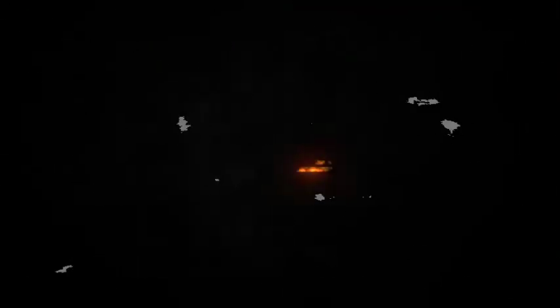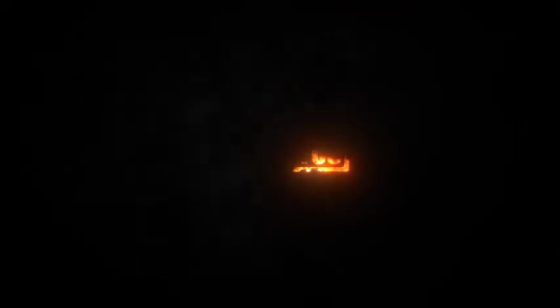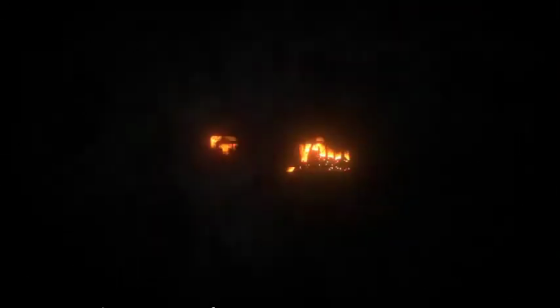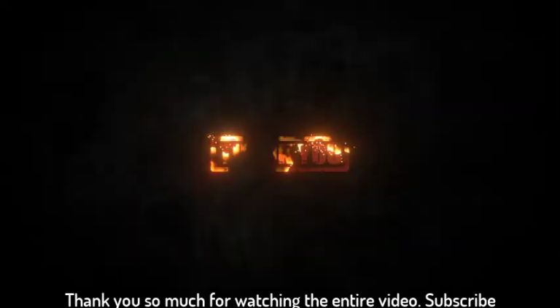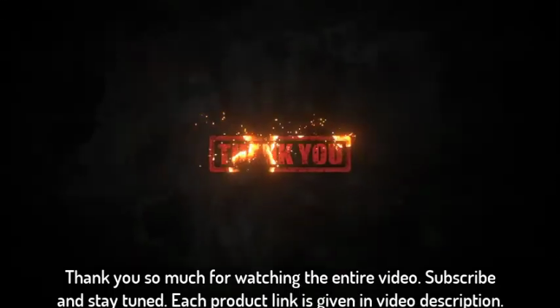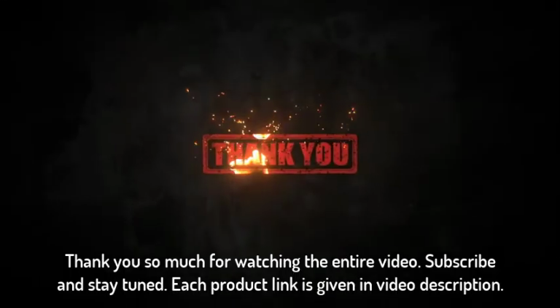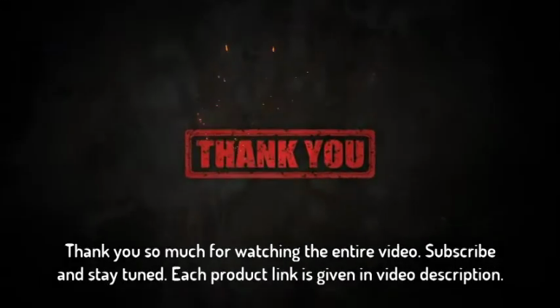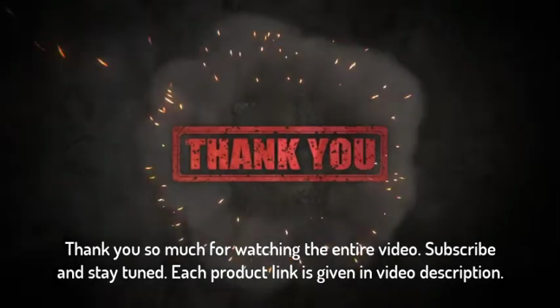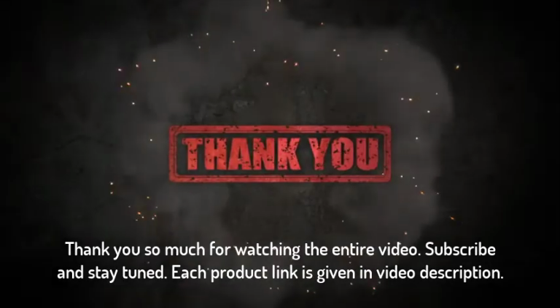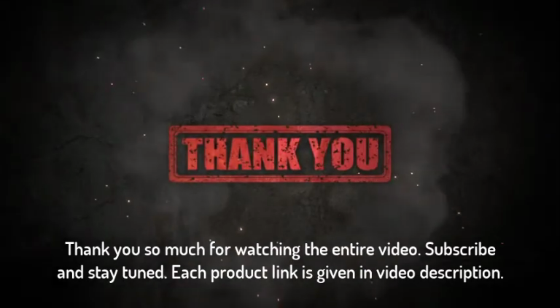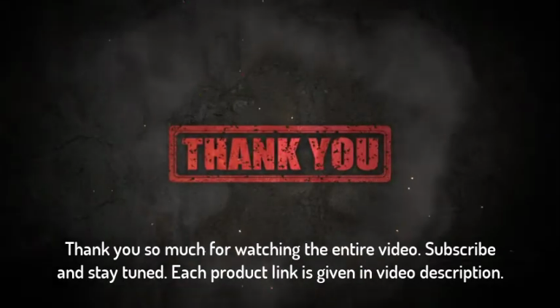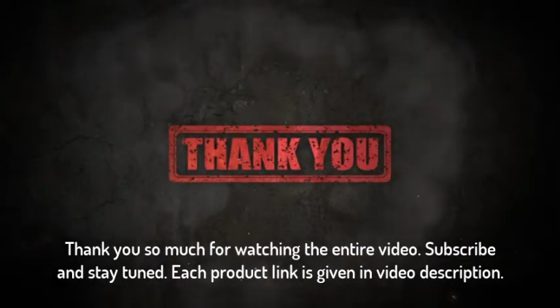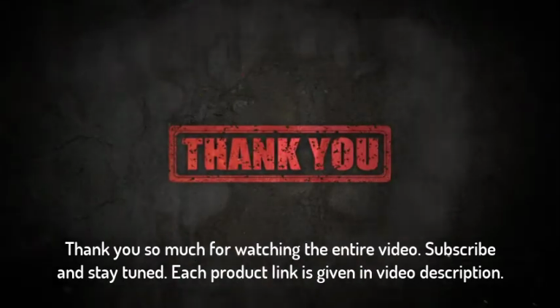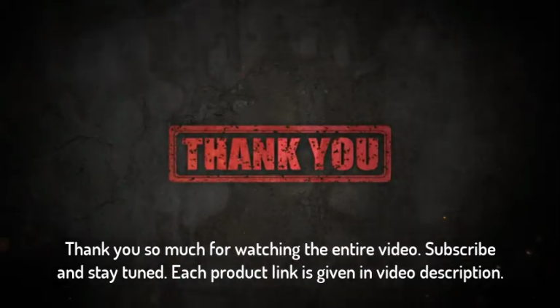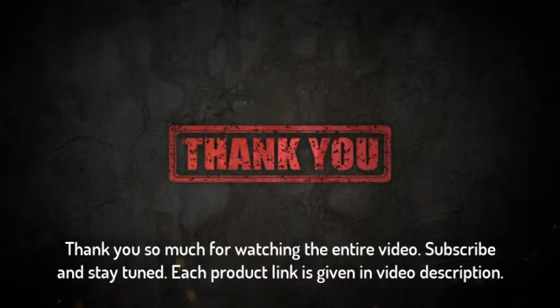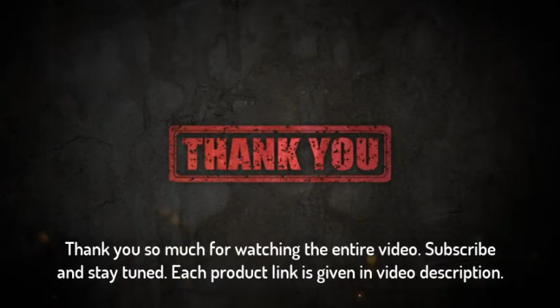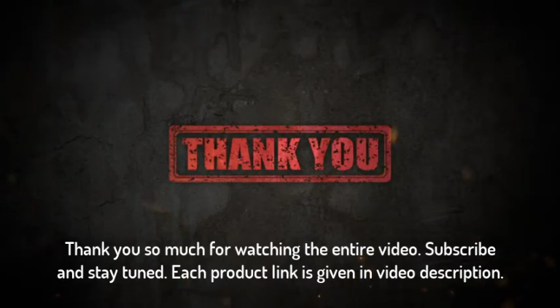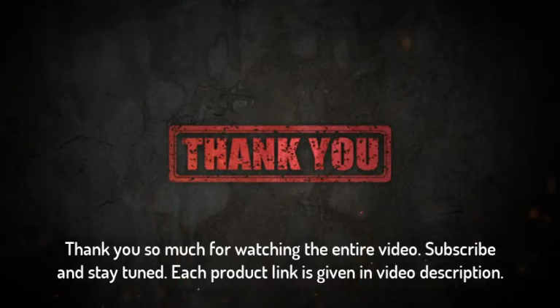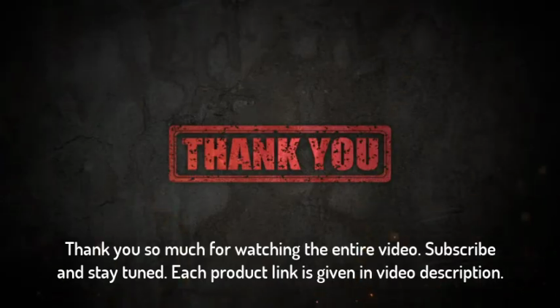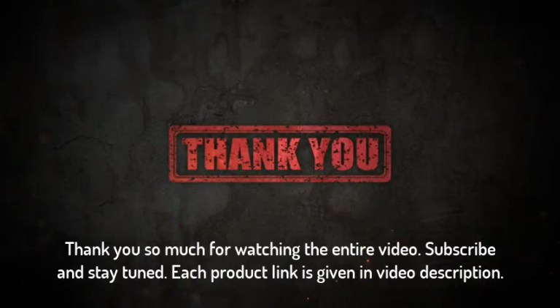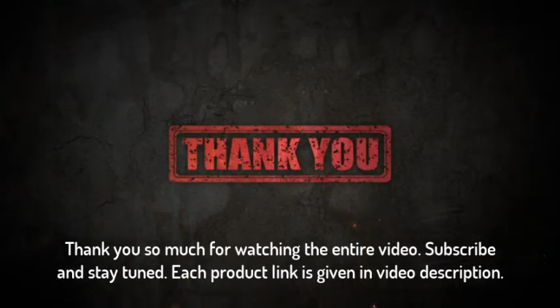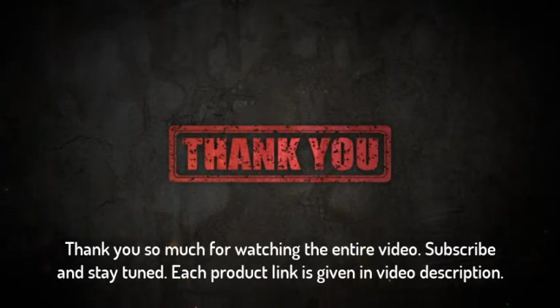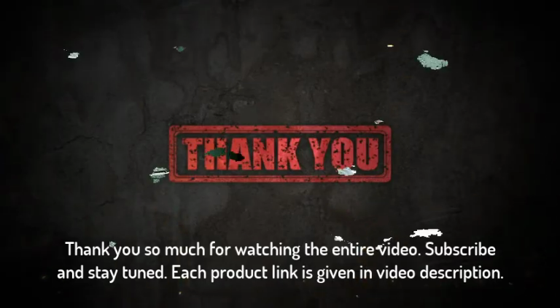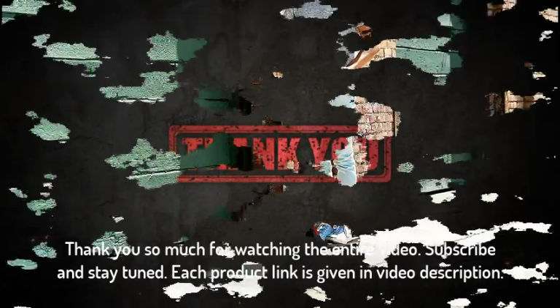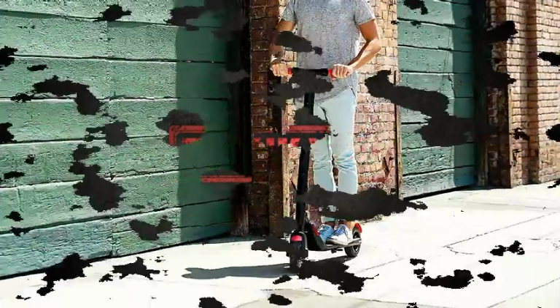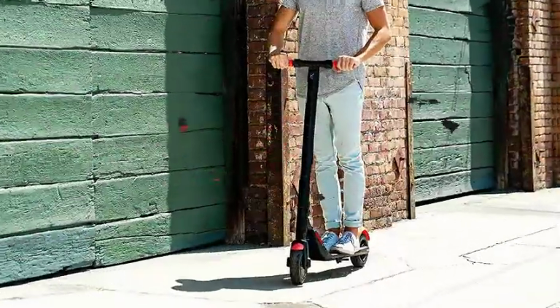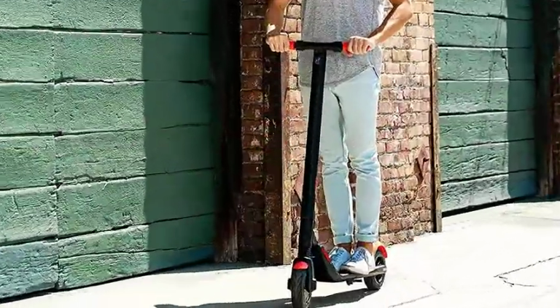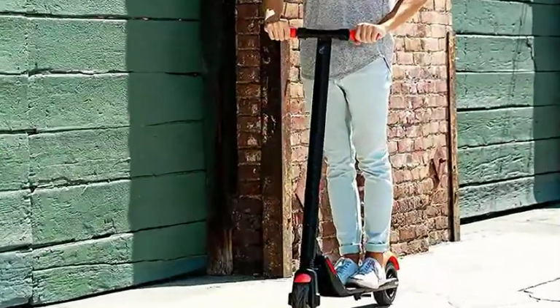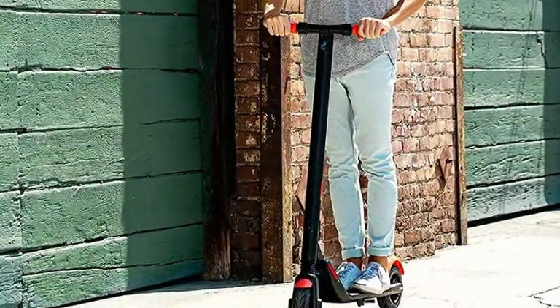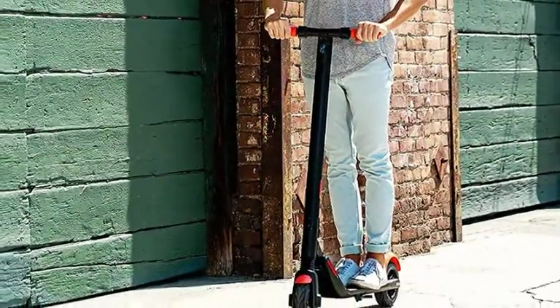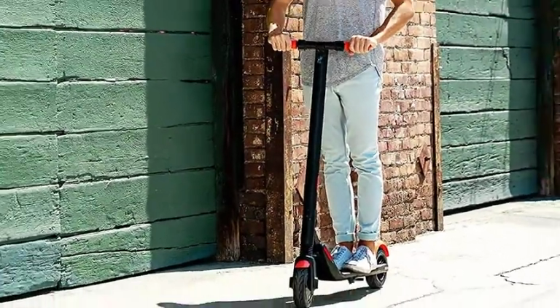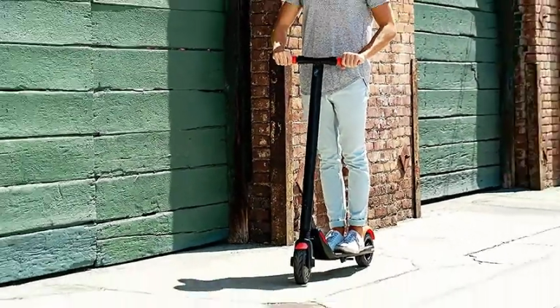Thank you so much for watching the entire video. Subscribe and stay tuned. Each product link is given in the video description.